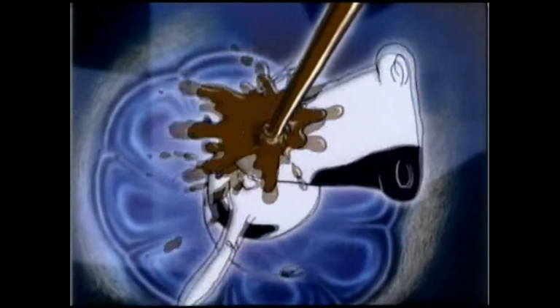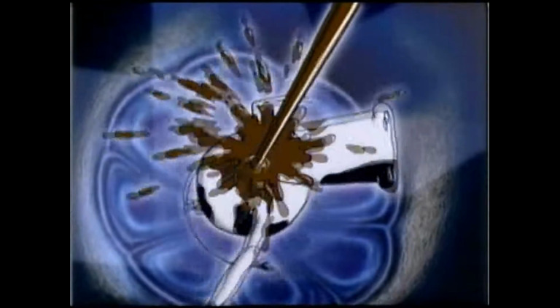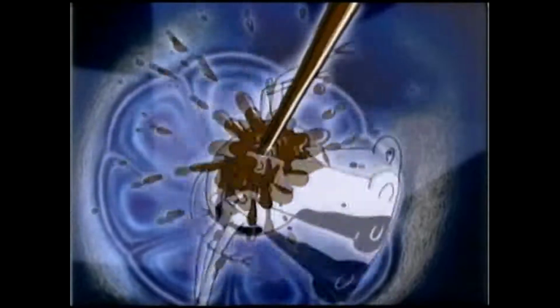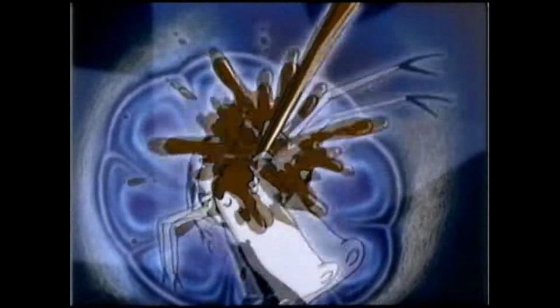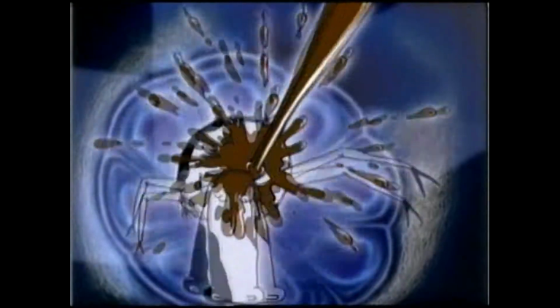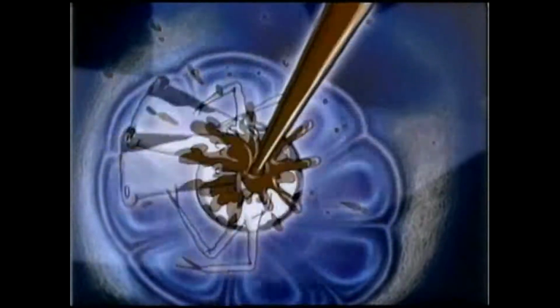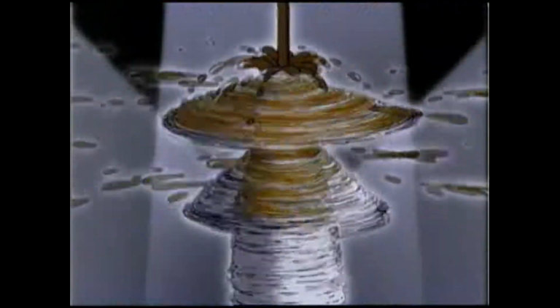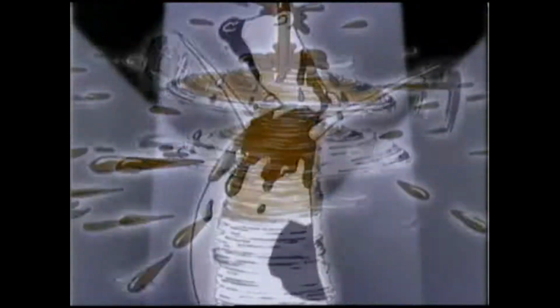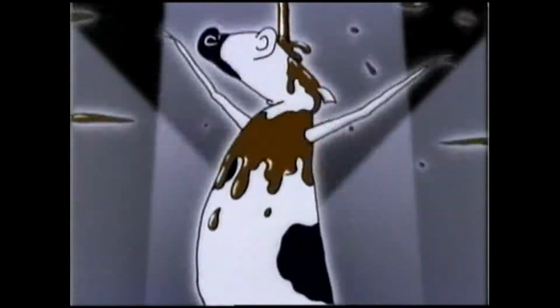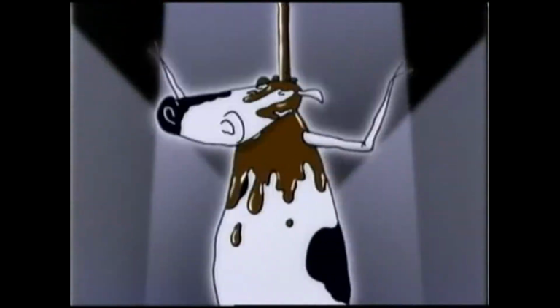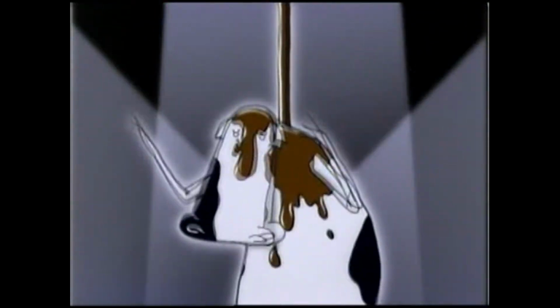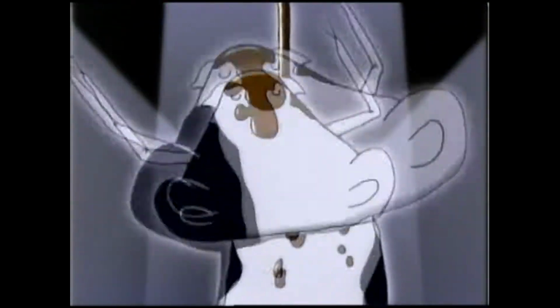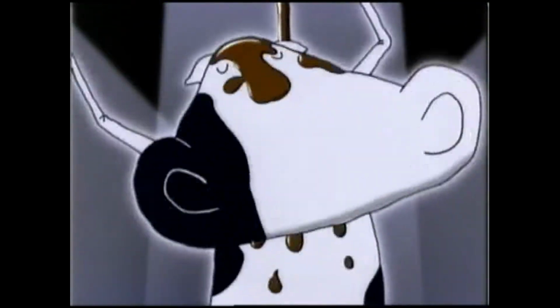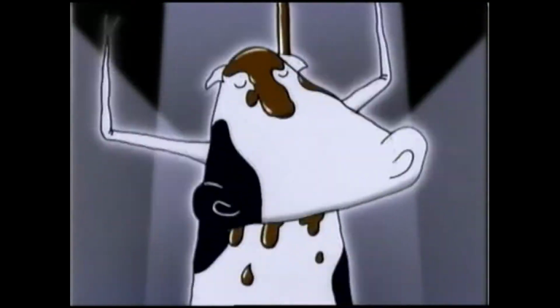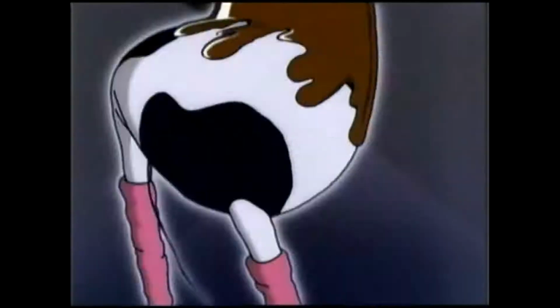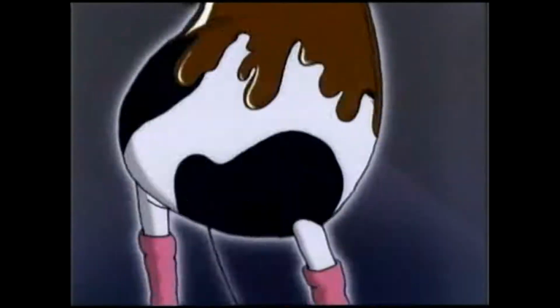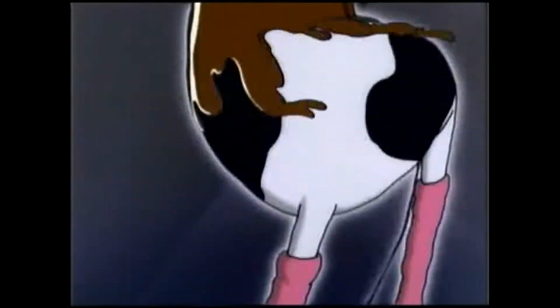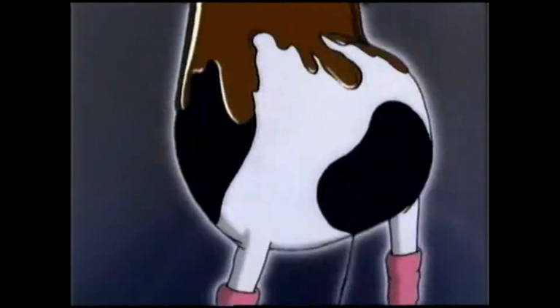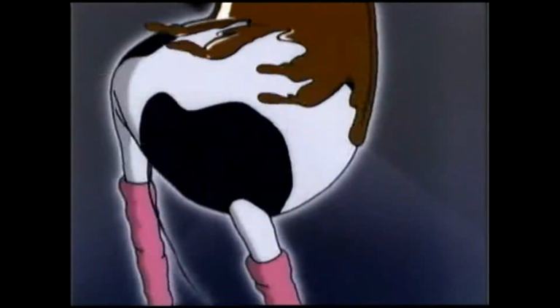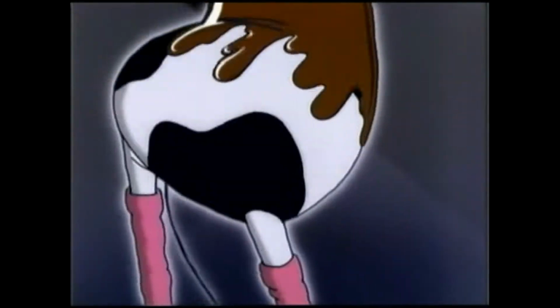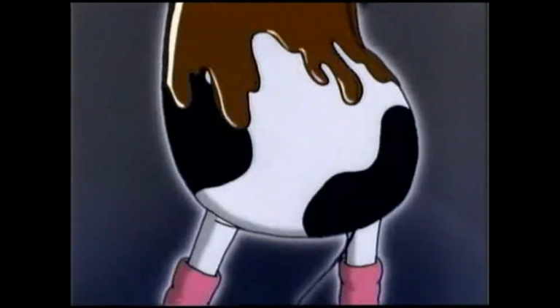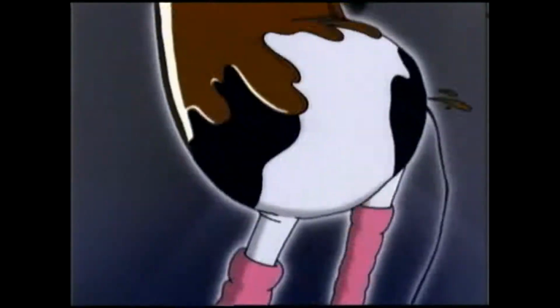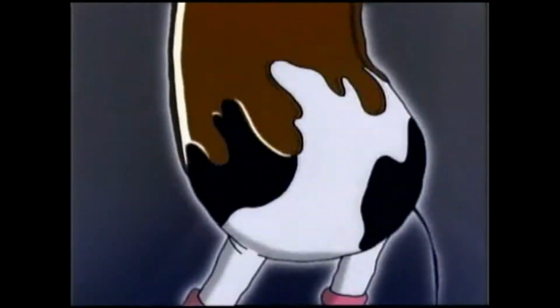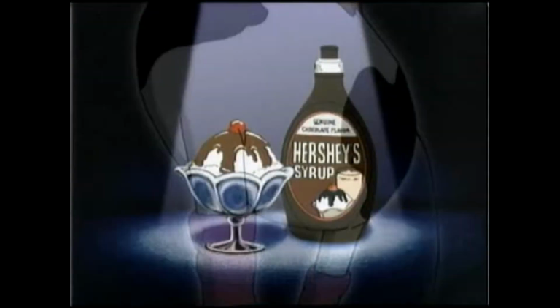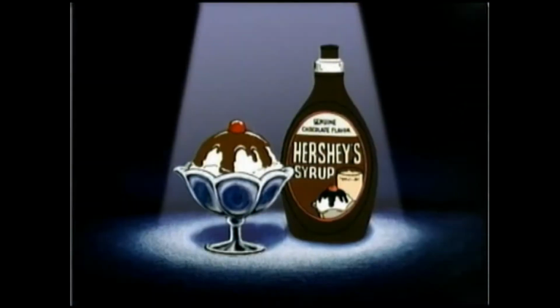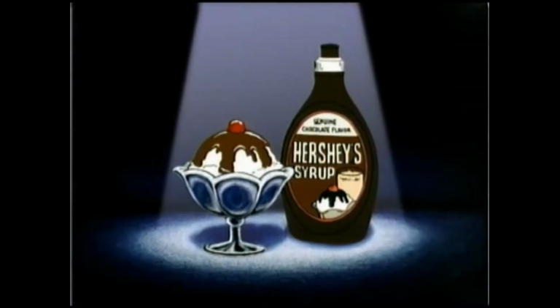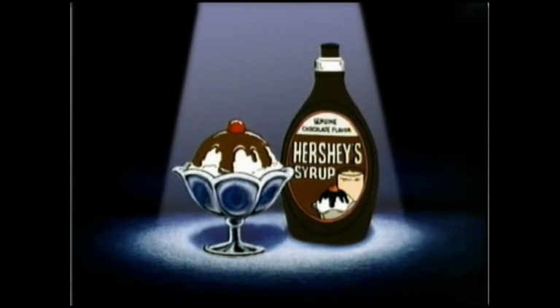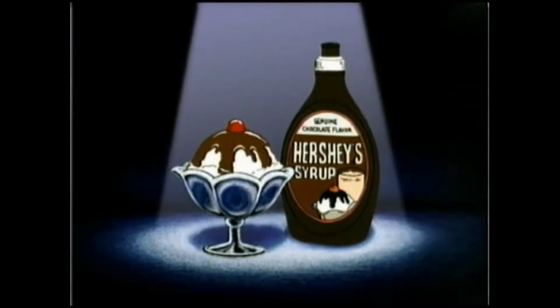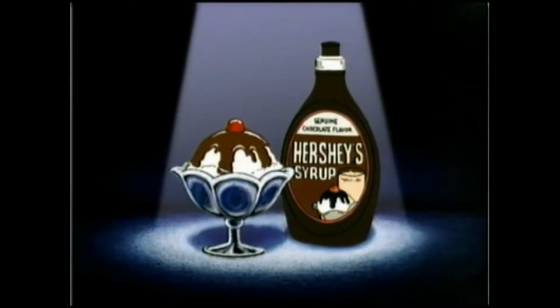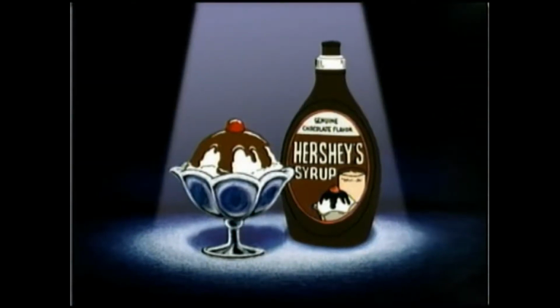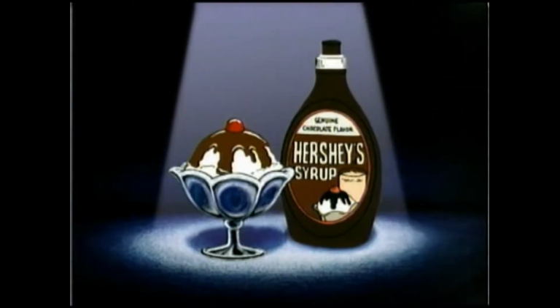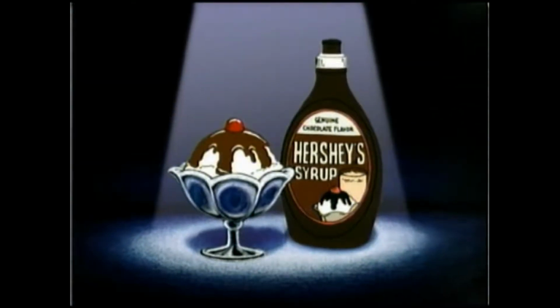You want to make your ice cream more exciting? Pour on Hershey's chocolate syrup.